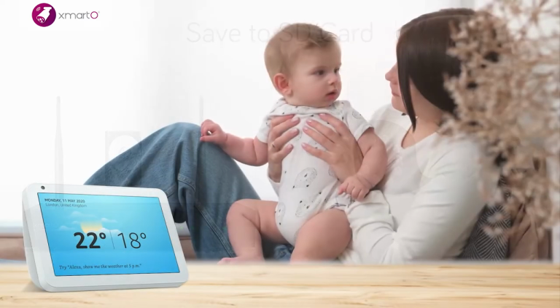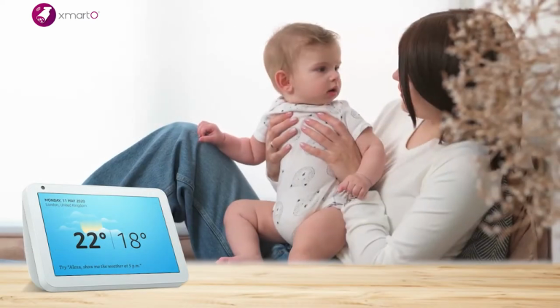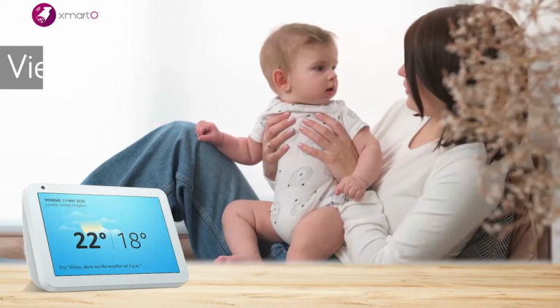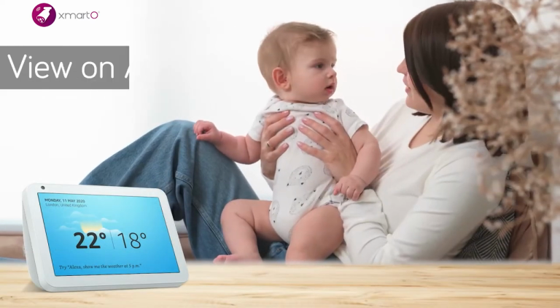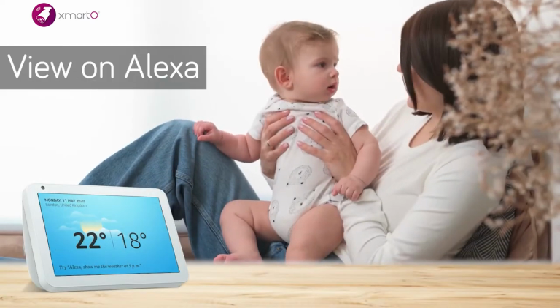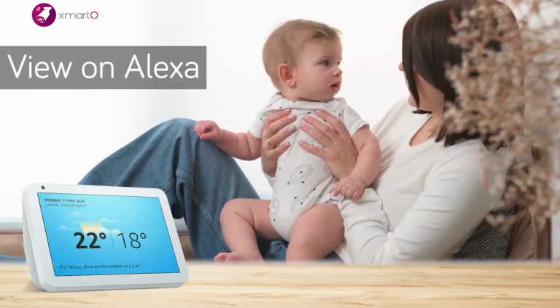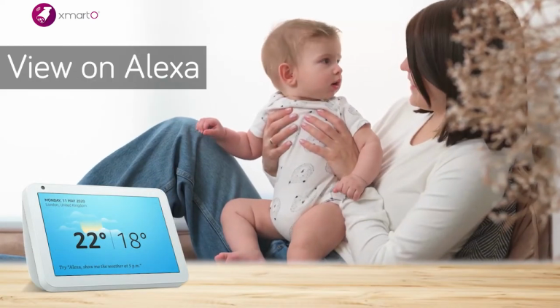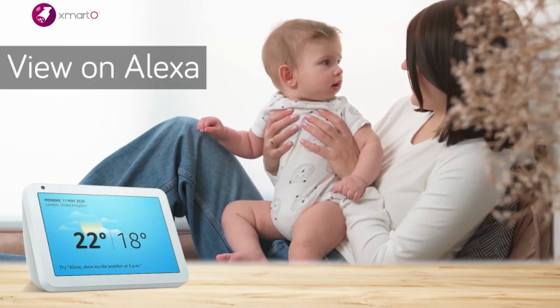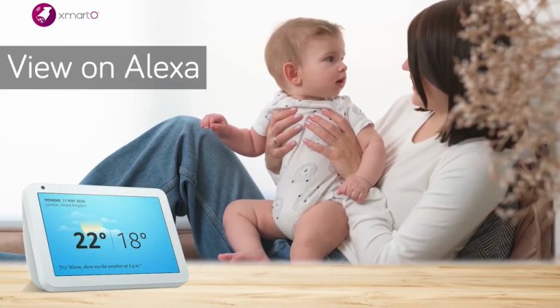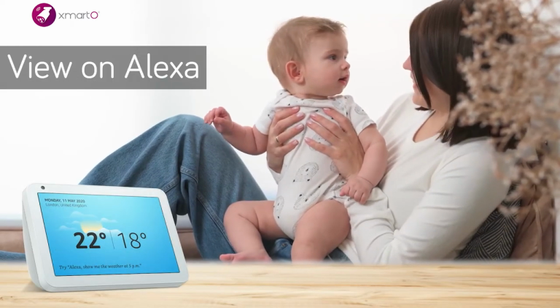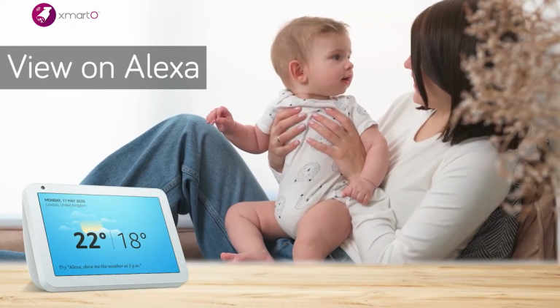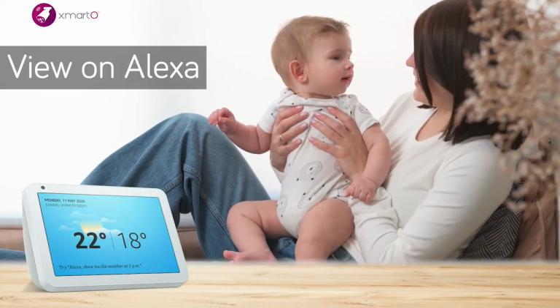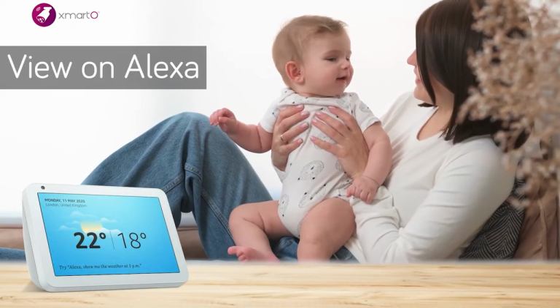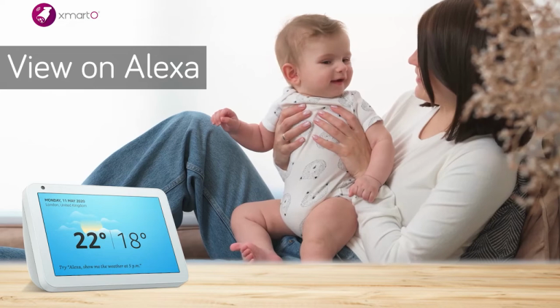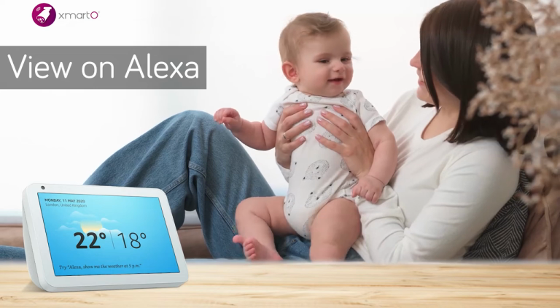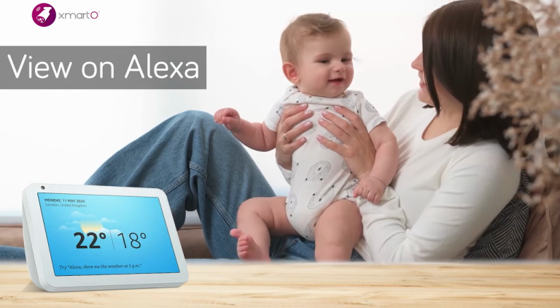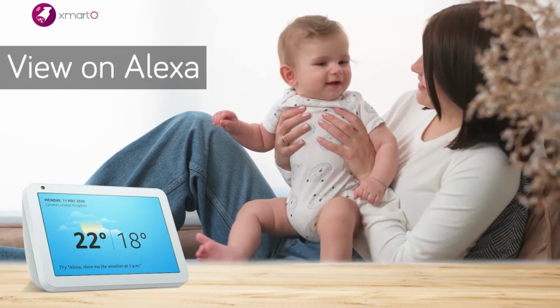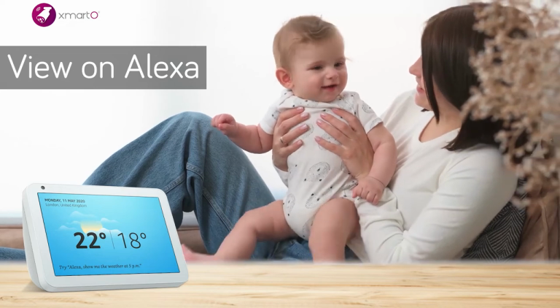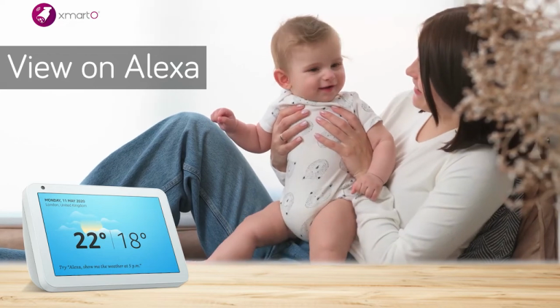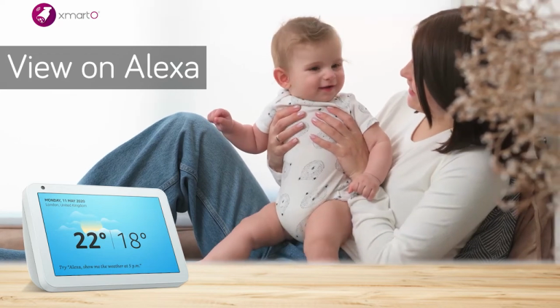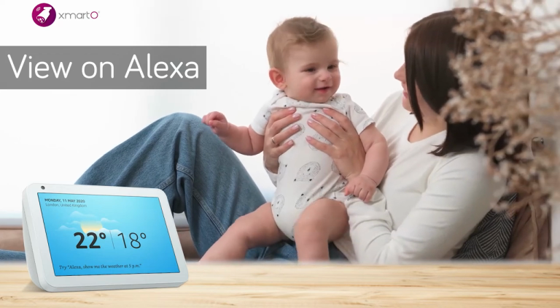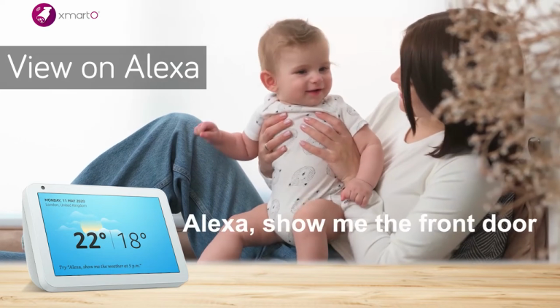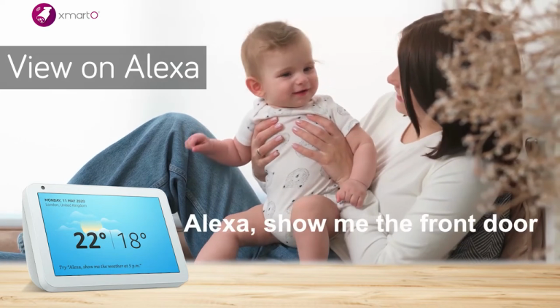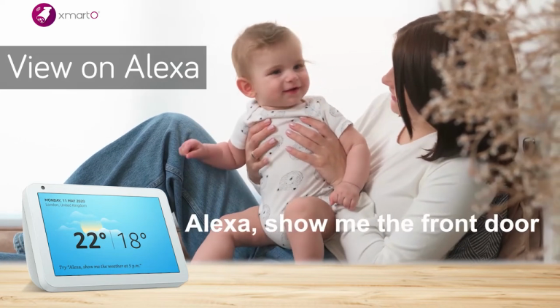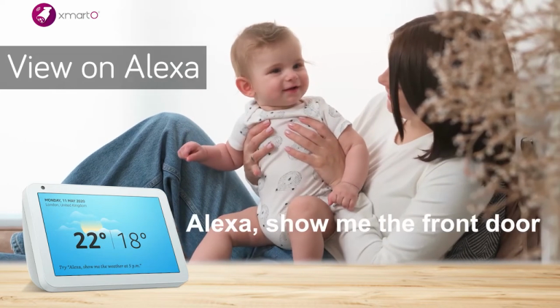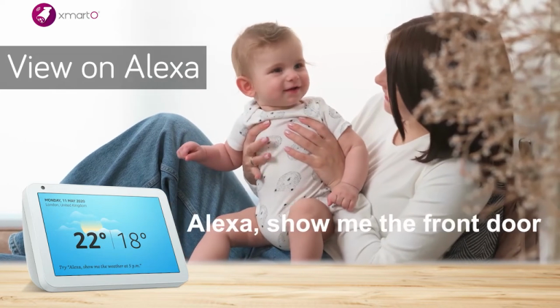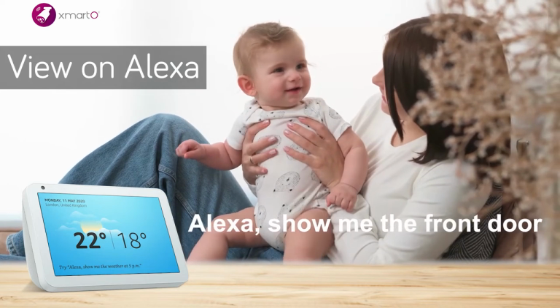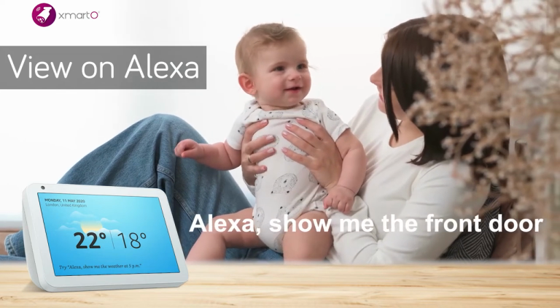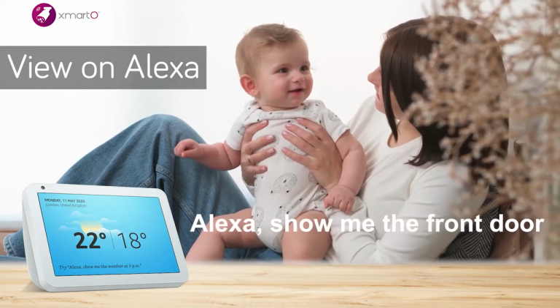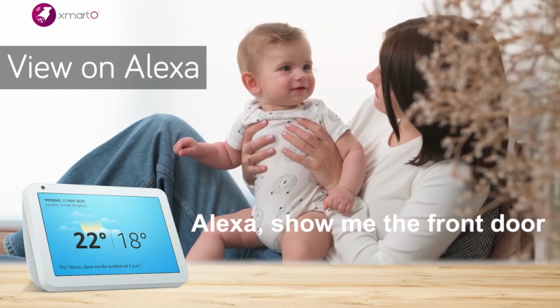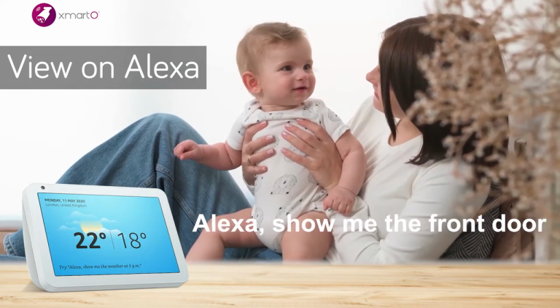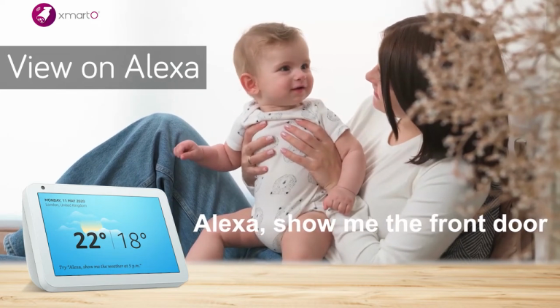Use voice commands via Alexa to see what's happening. "Alexa, show me the front door."